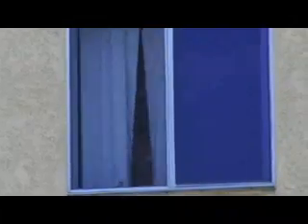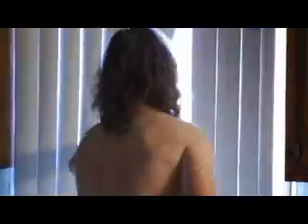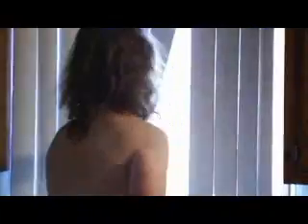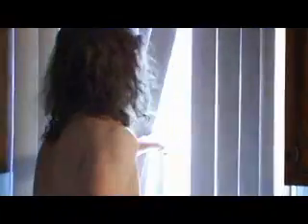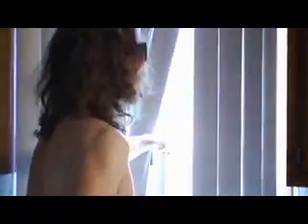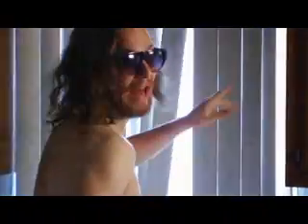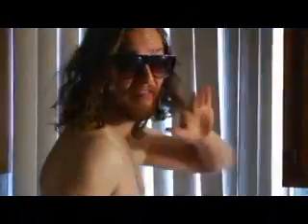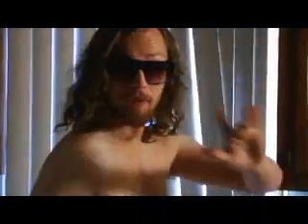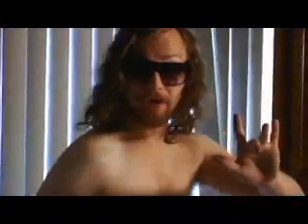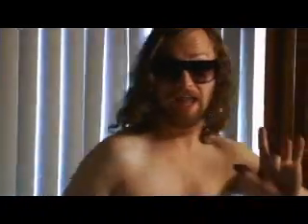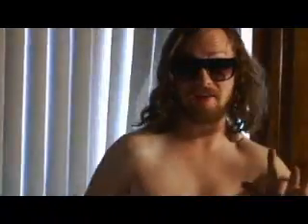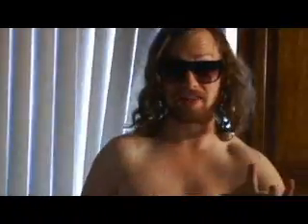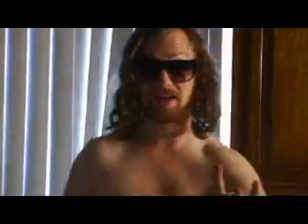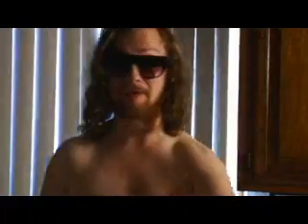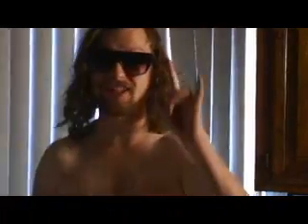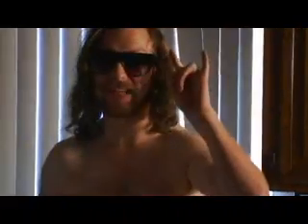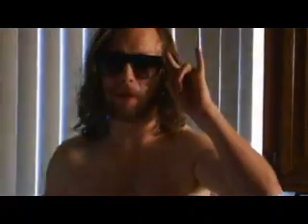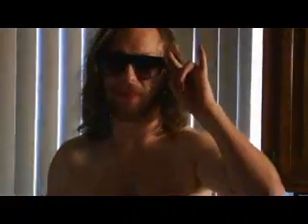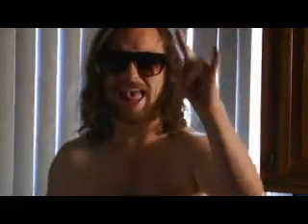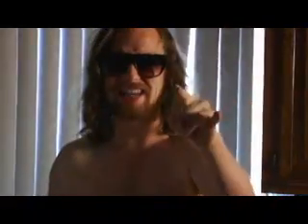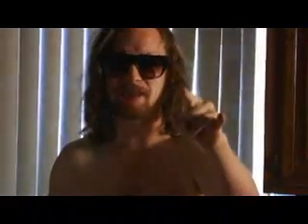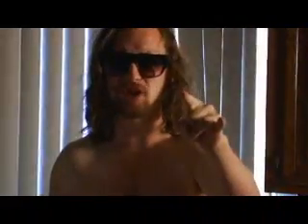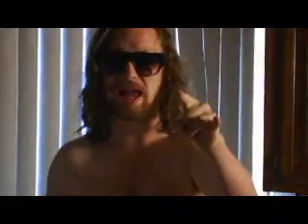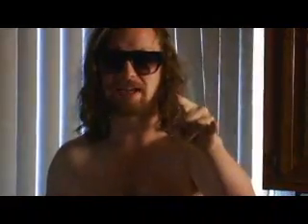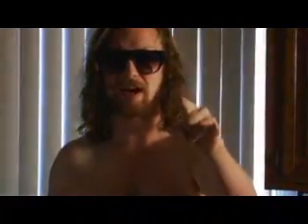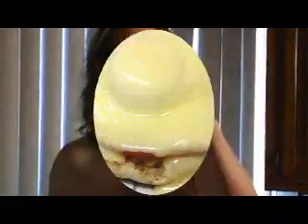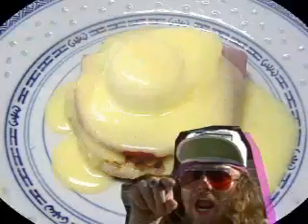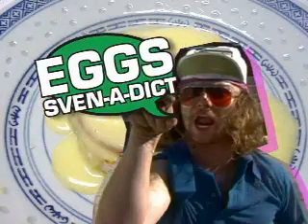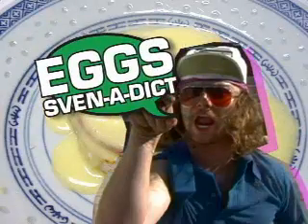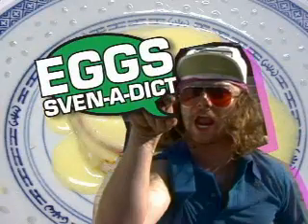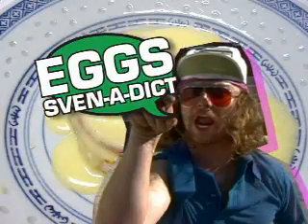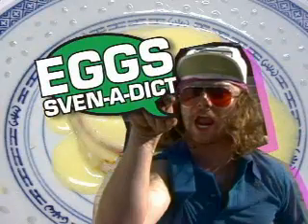Alright, alright. I thought we weren't gonna have anything today, but I just came up with an egg-ceptional idea that I'm gonna call Eggs-Svenedict.